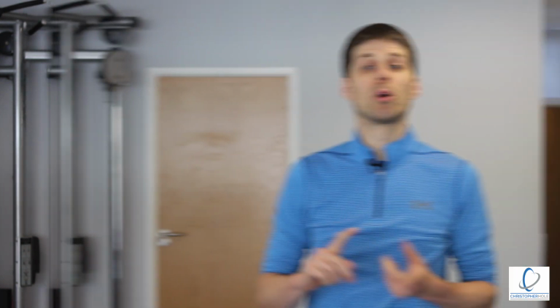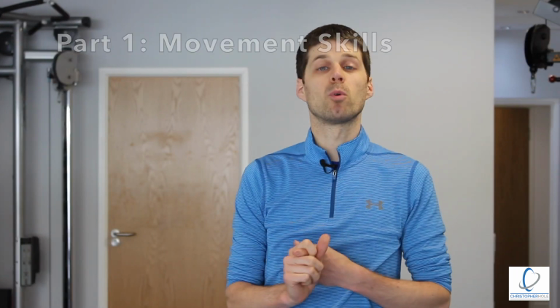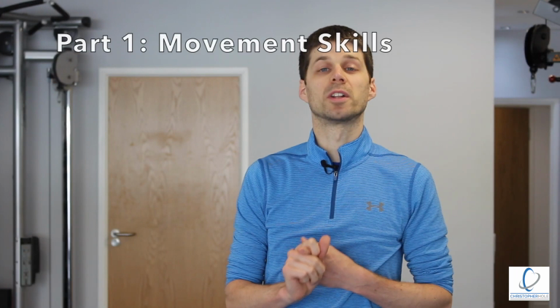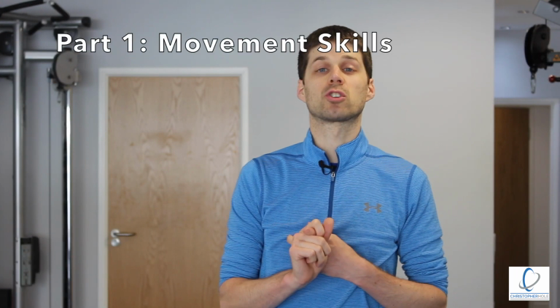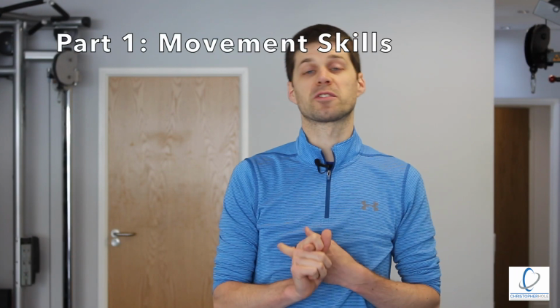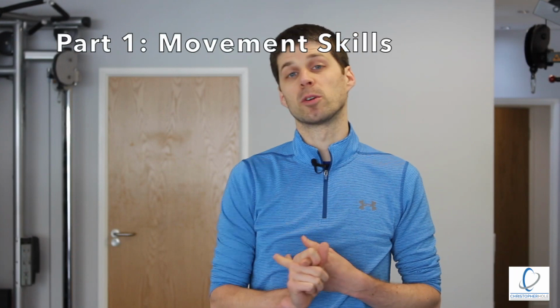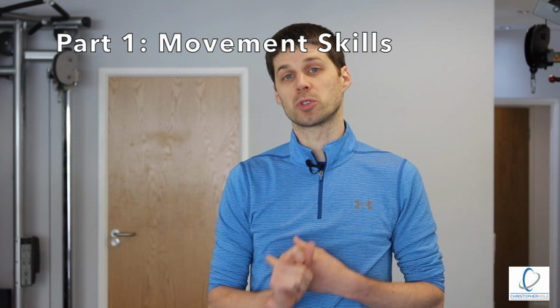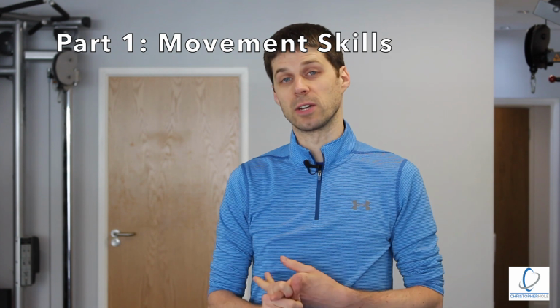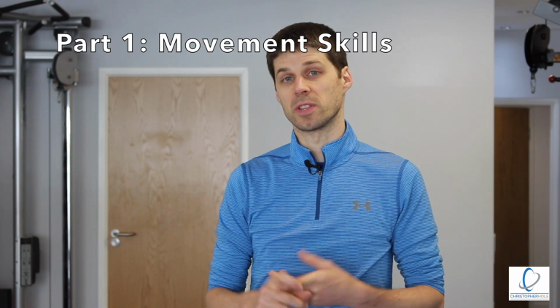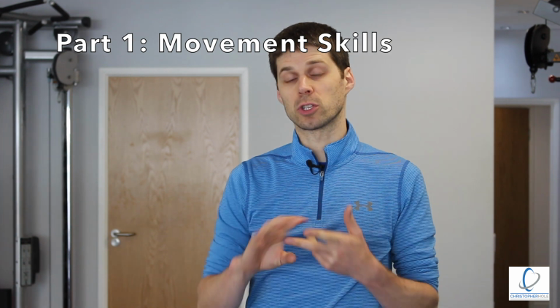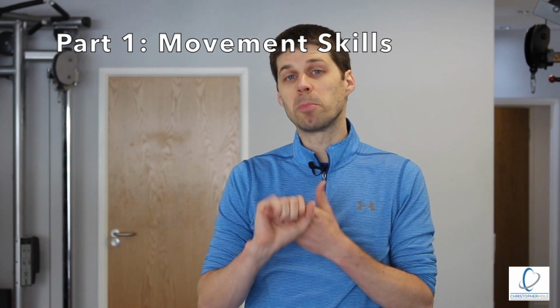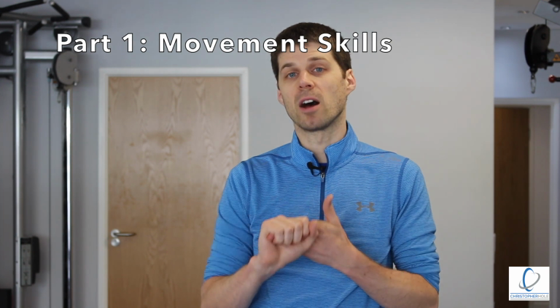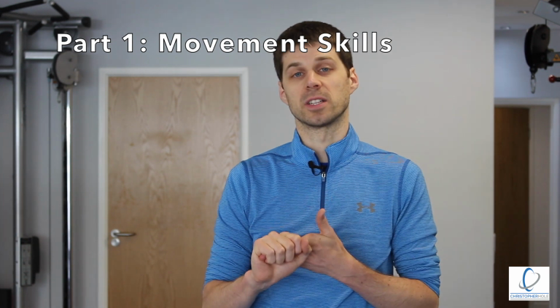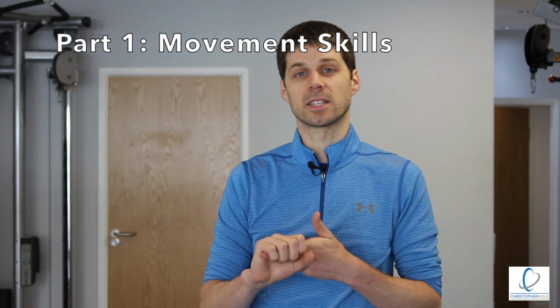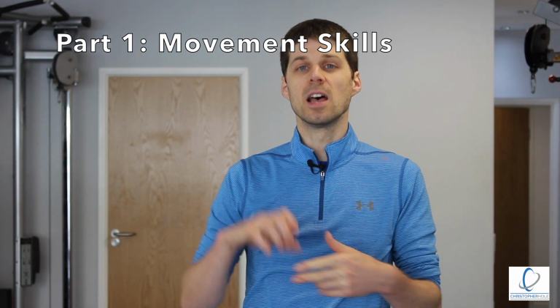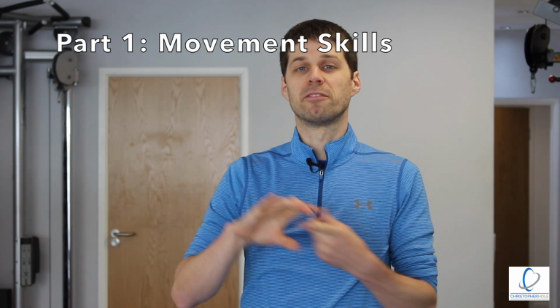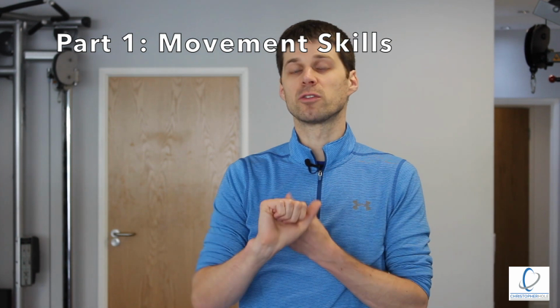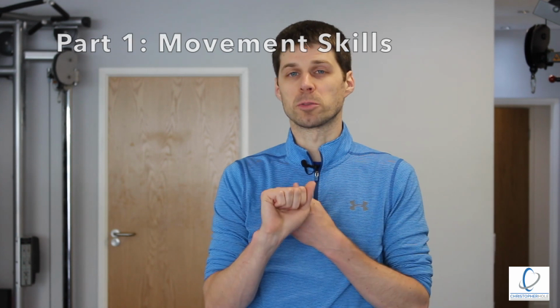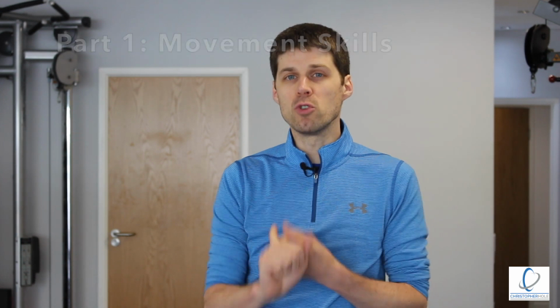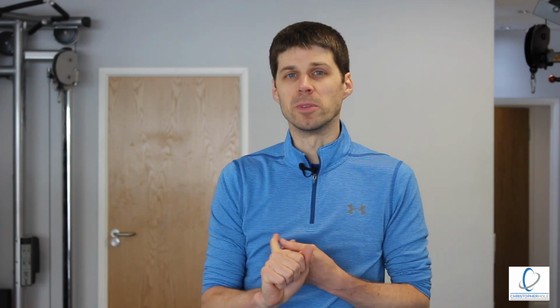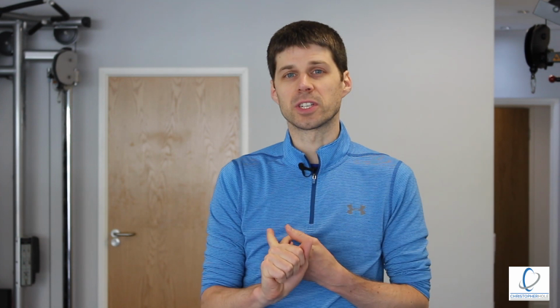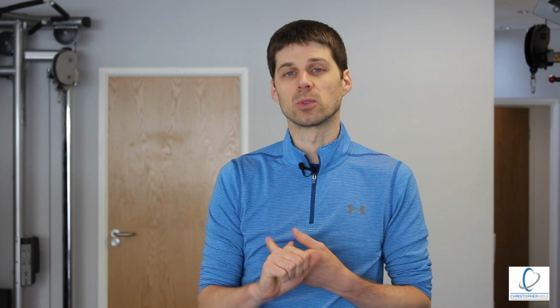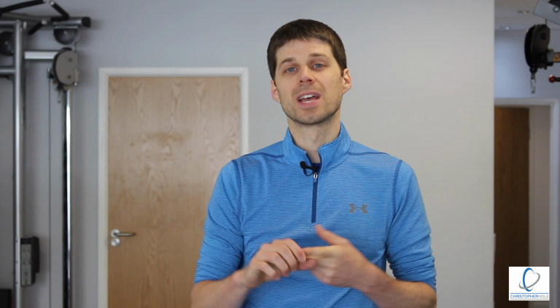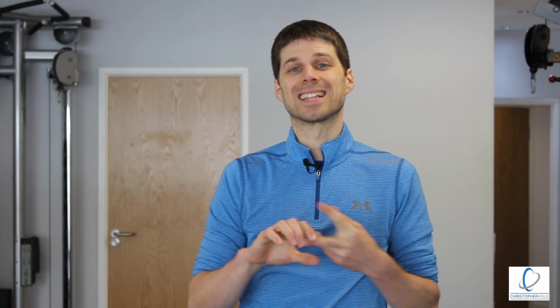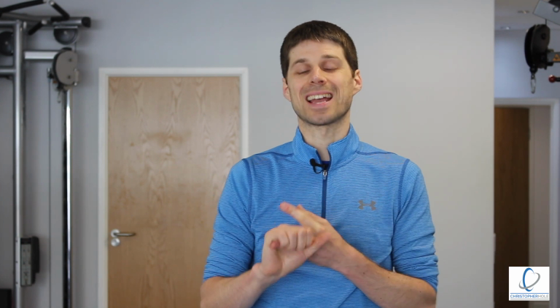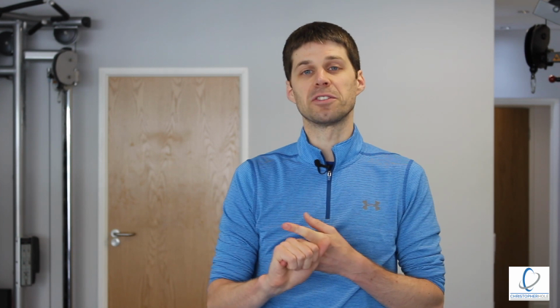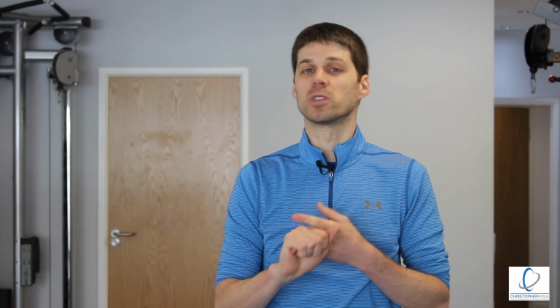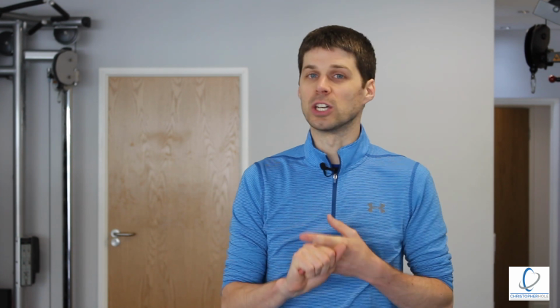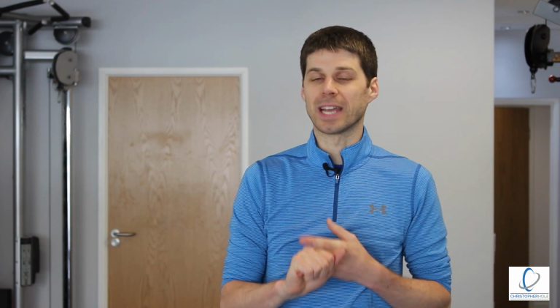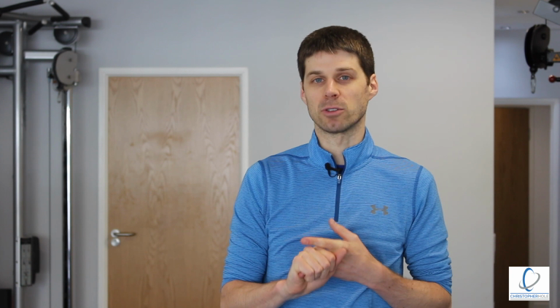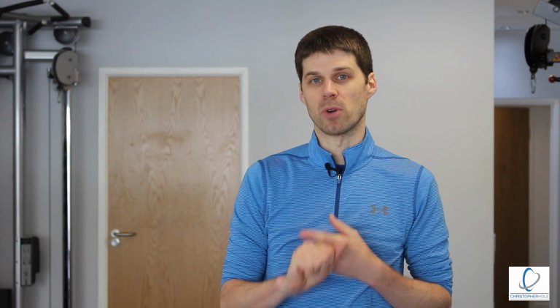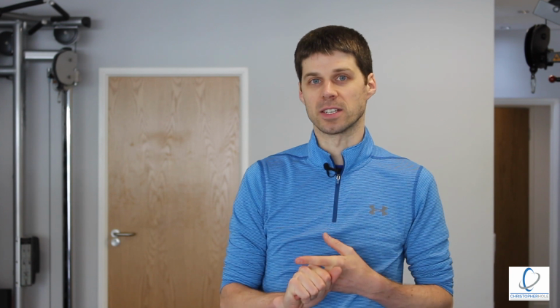Point number one is transferable skills, and there are two parts to this. First of all is movement skills, and second of all is learning how to brace.